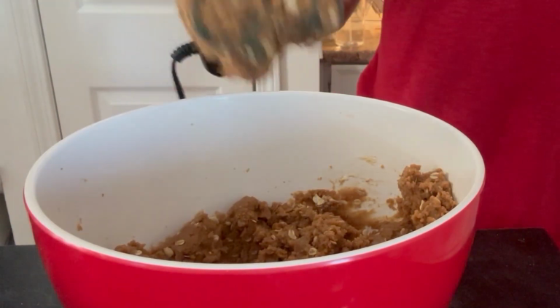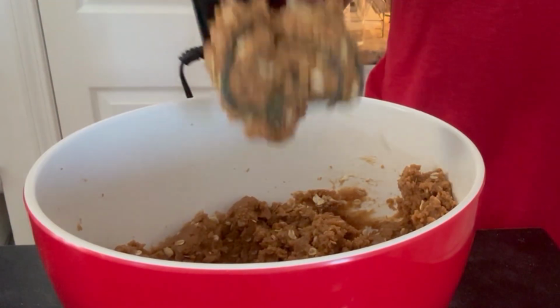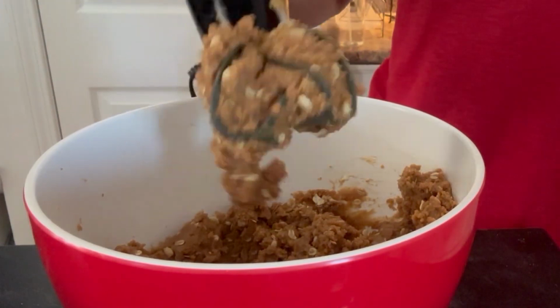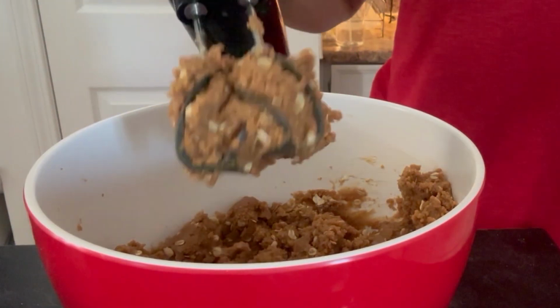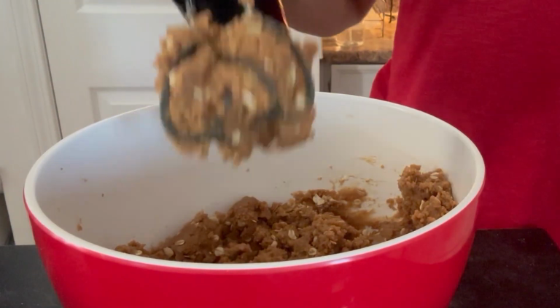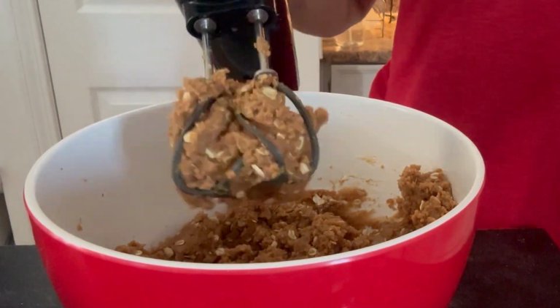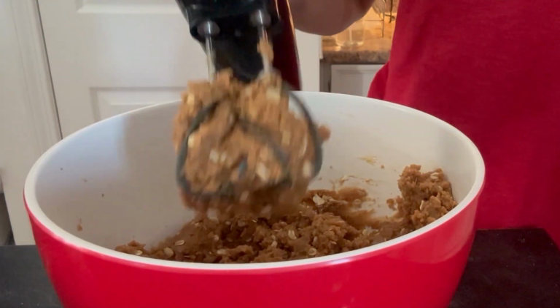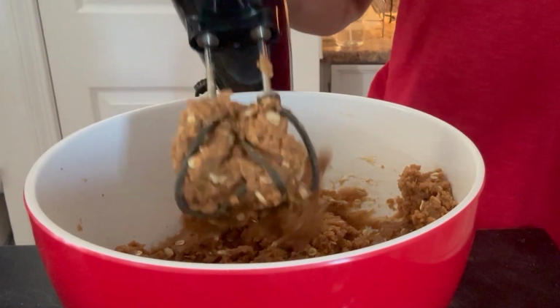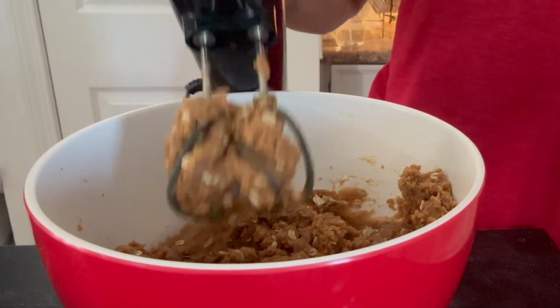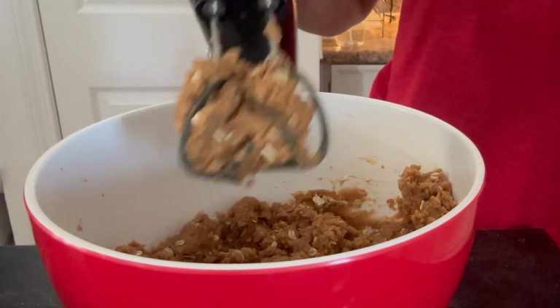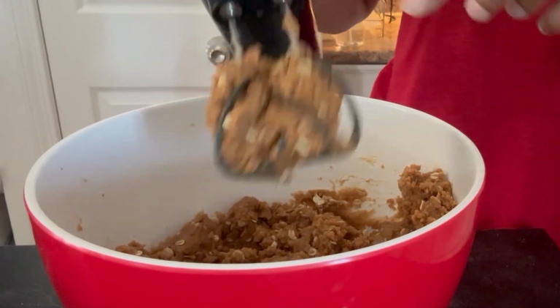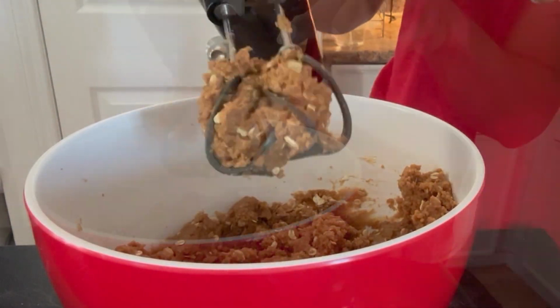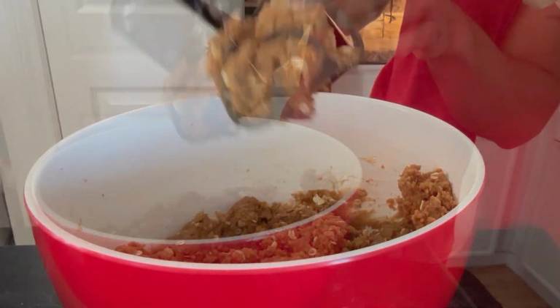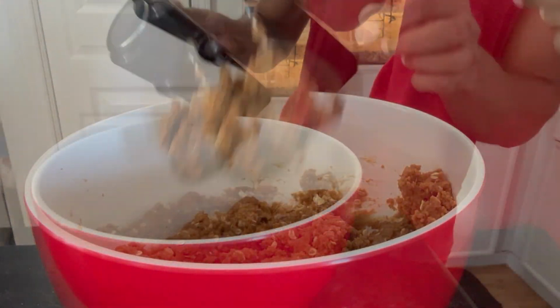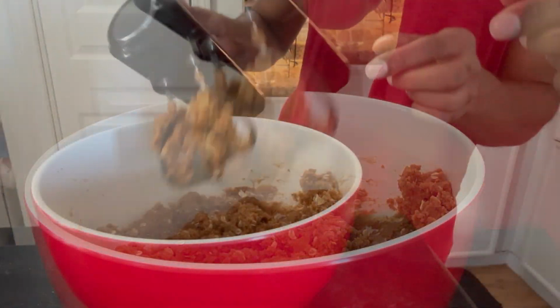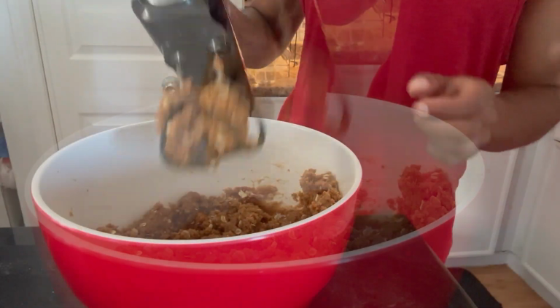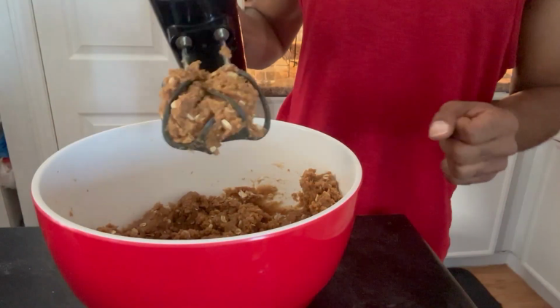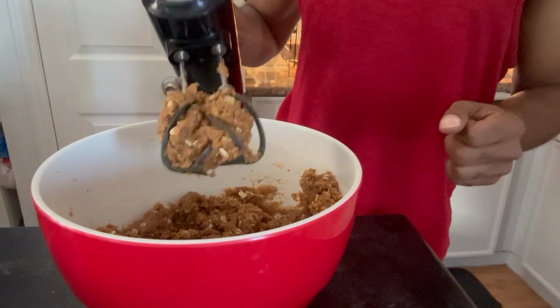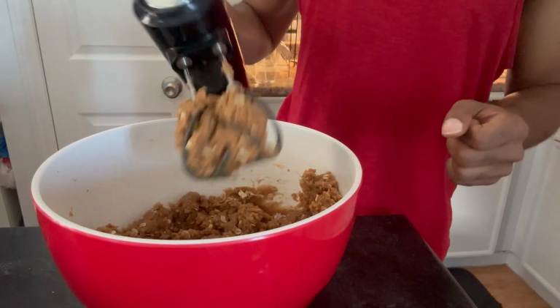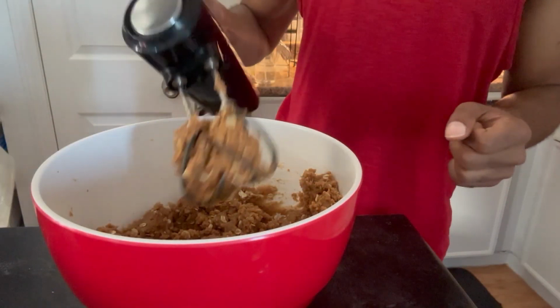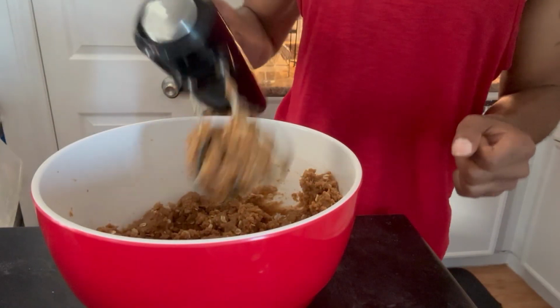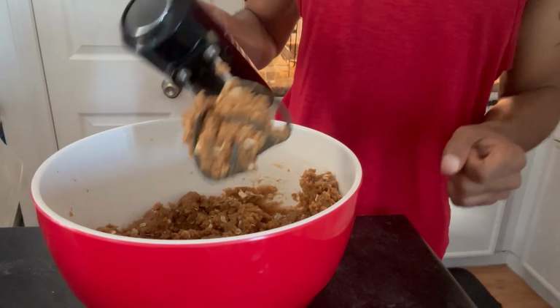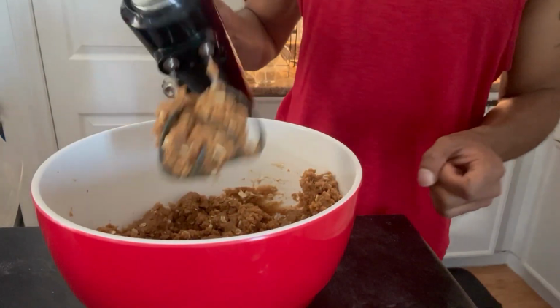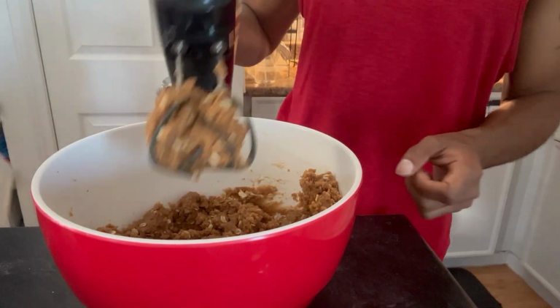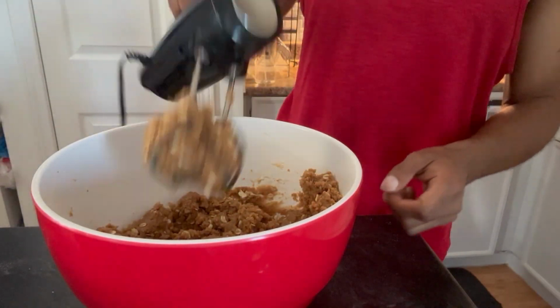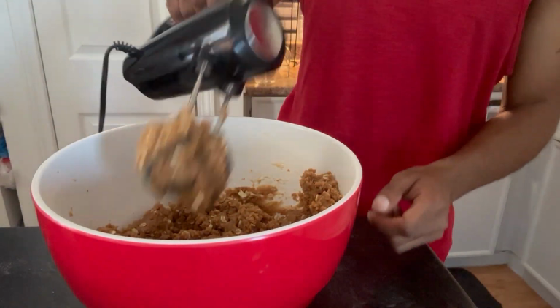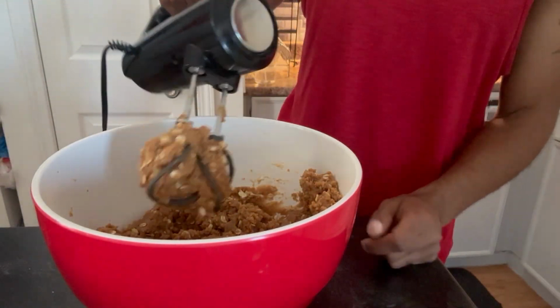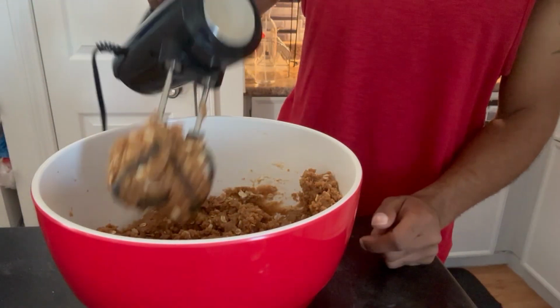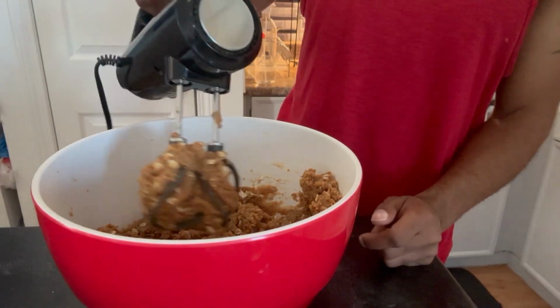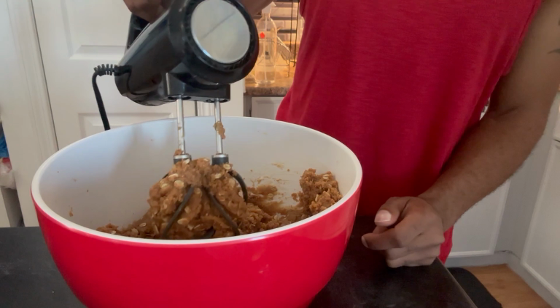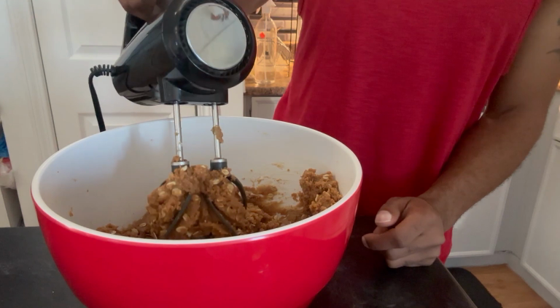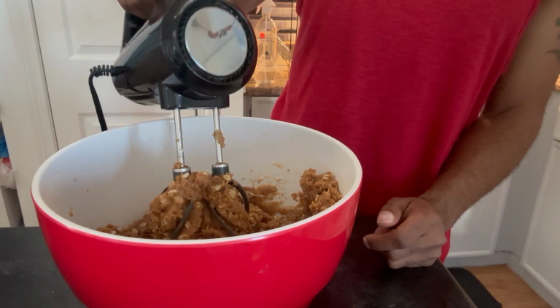Mom, how do you get the cookie batter out of these? Do you know the best way to do it? Spin it one more.